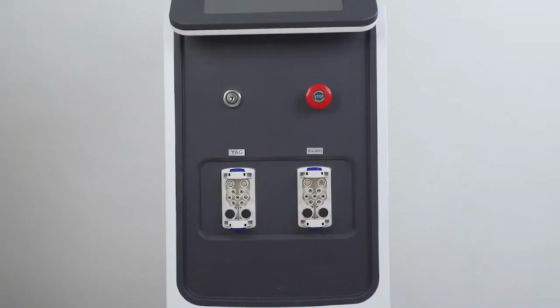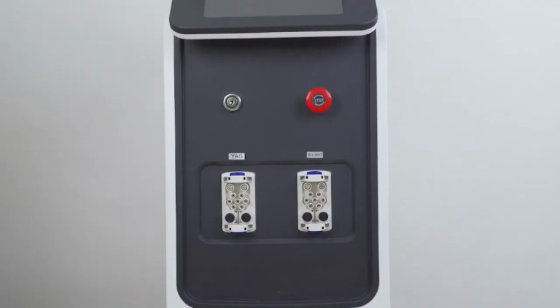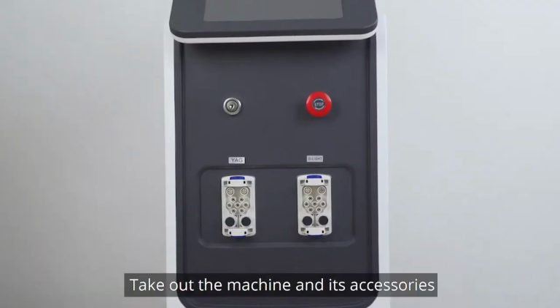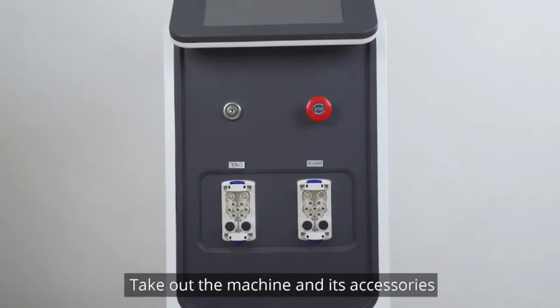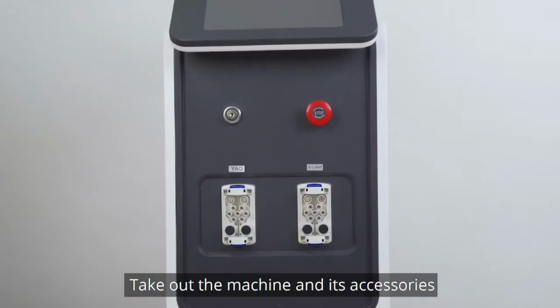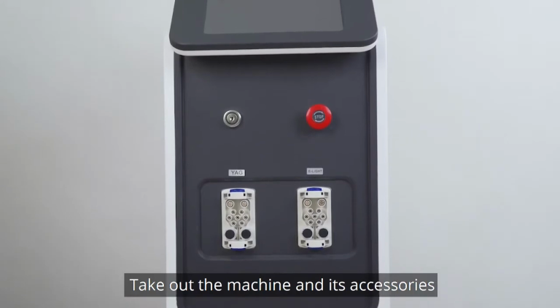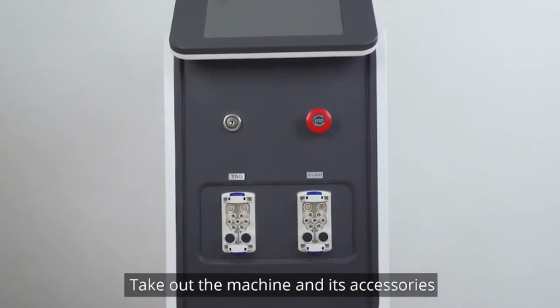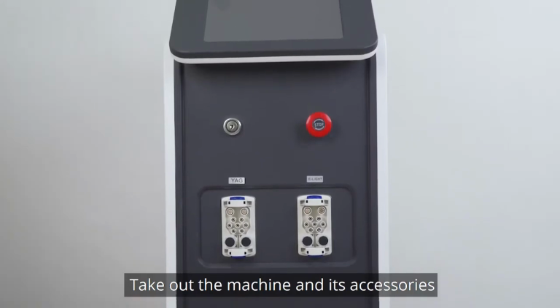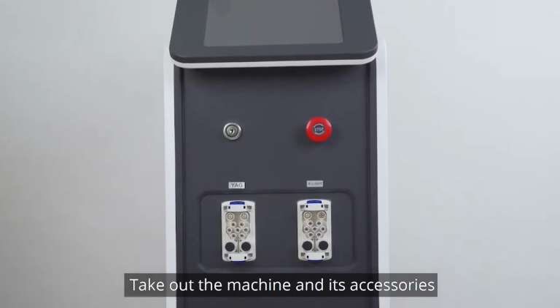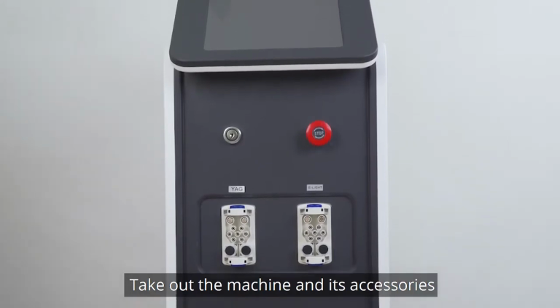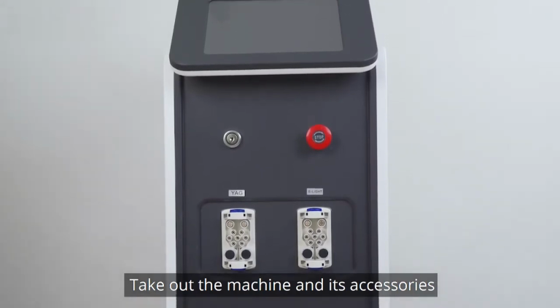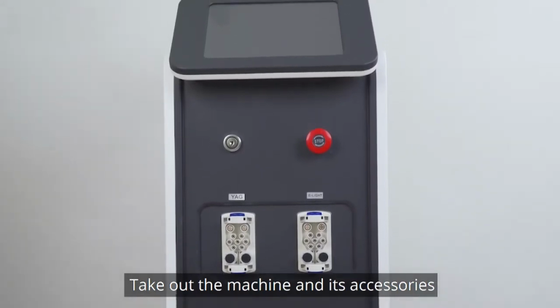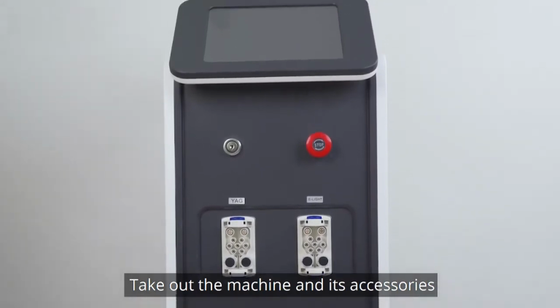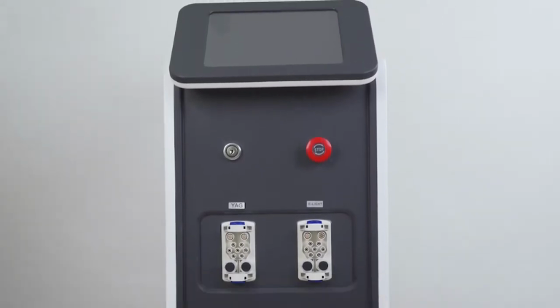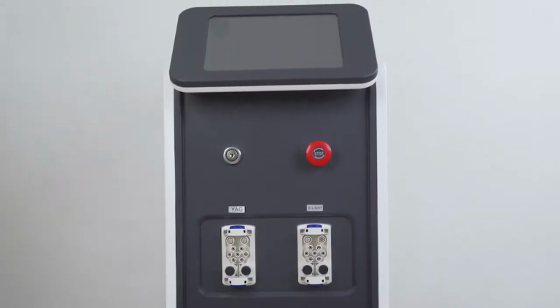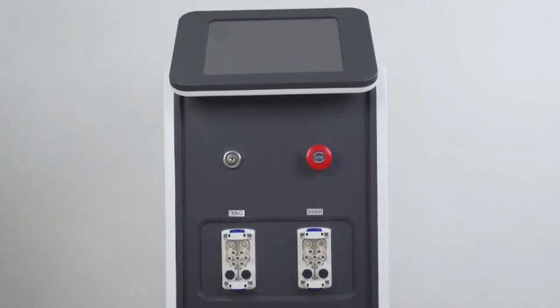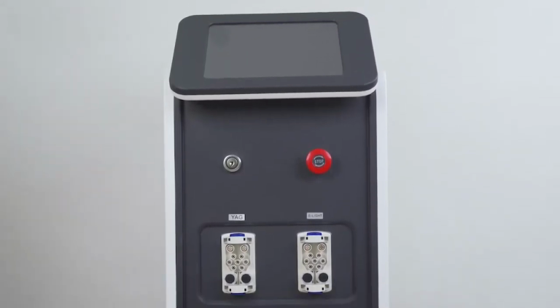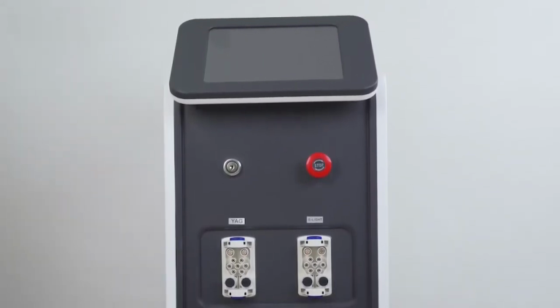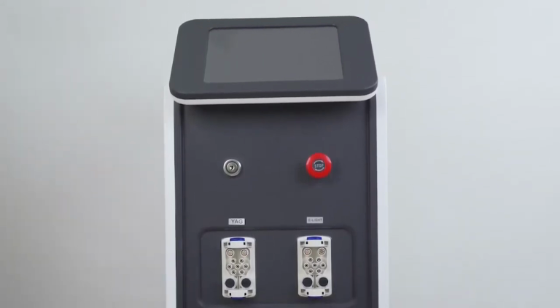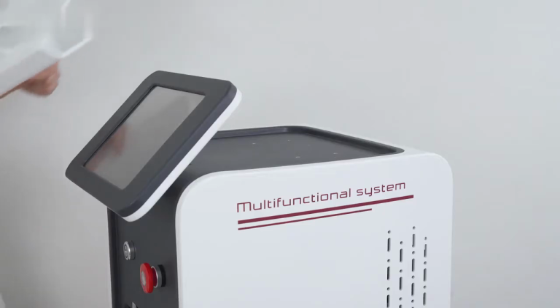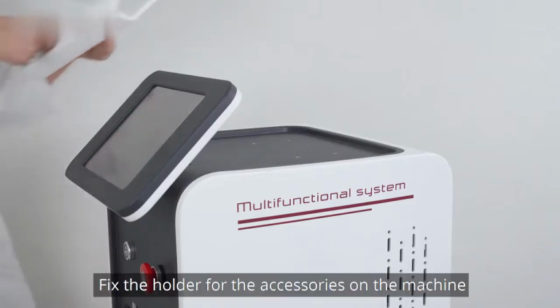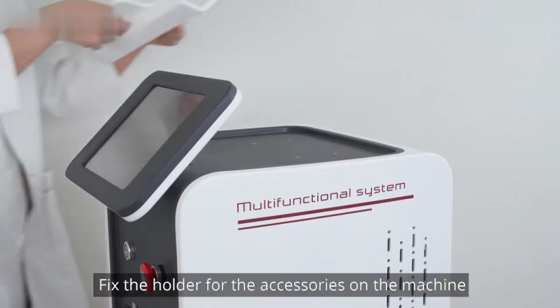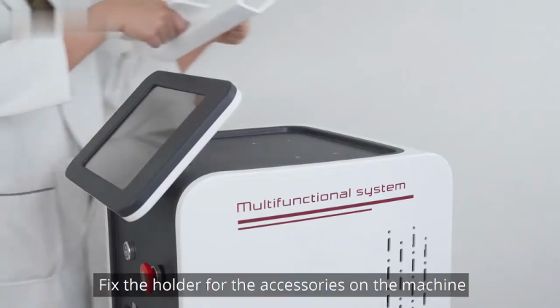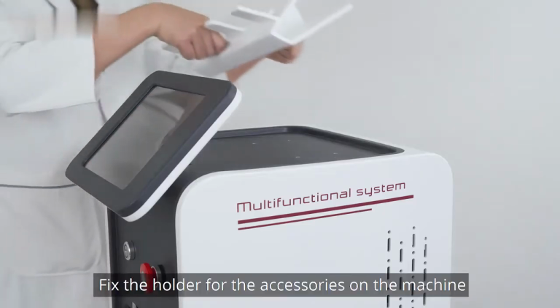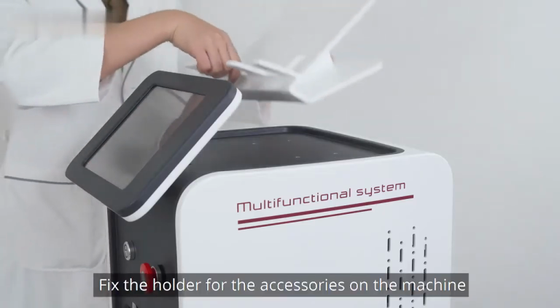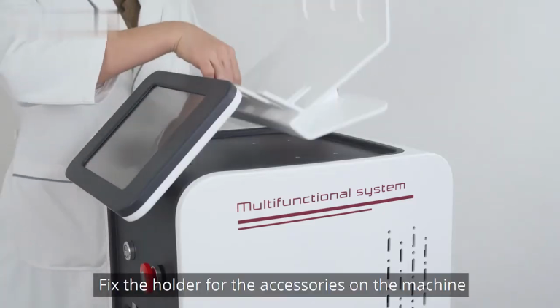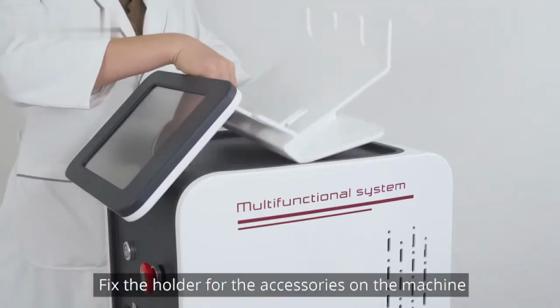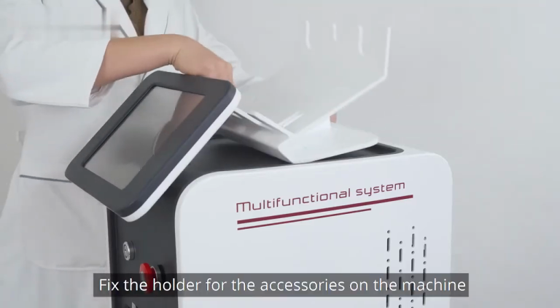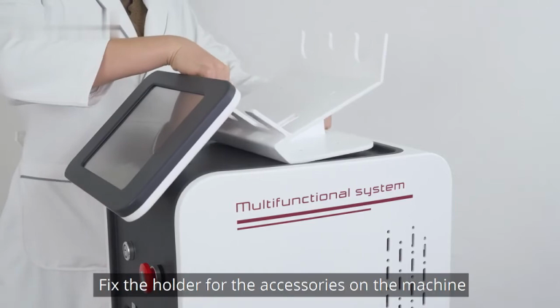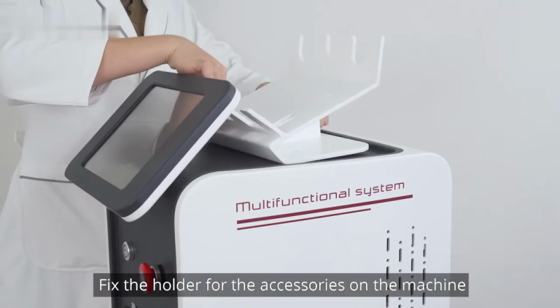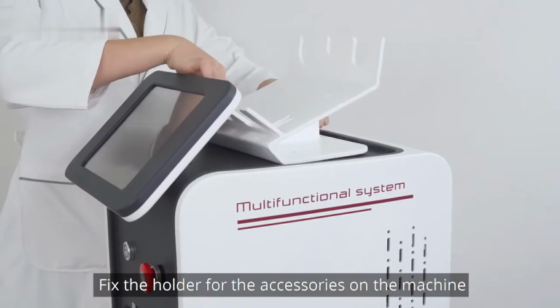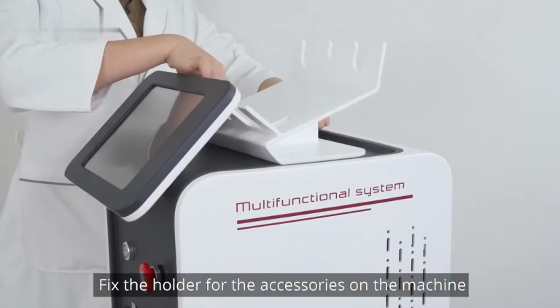Take out the machine and its accessories. Fix the holder for the accessories on the machine.